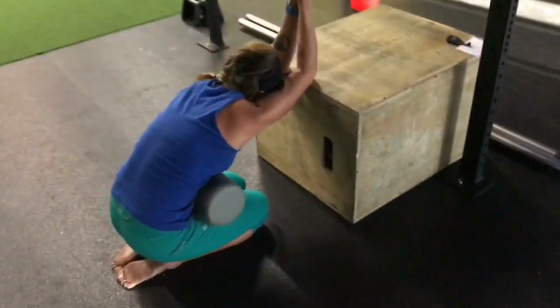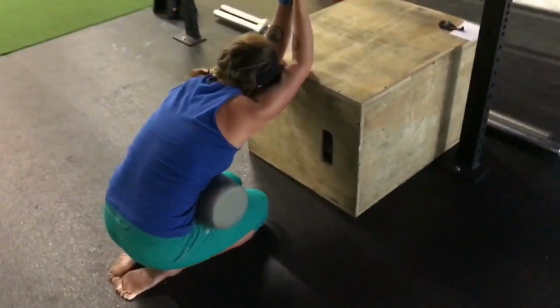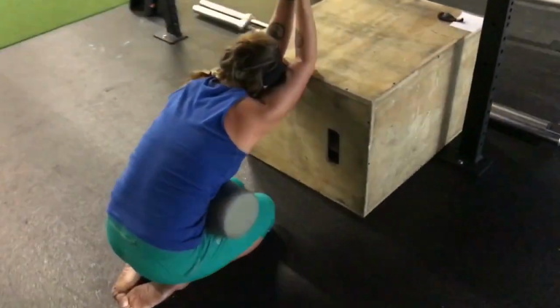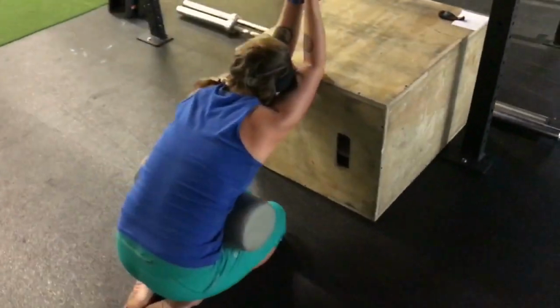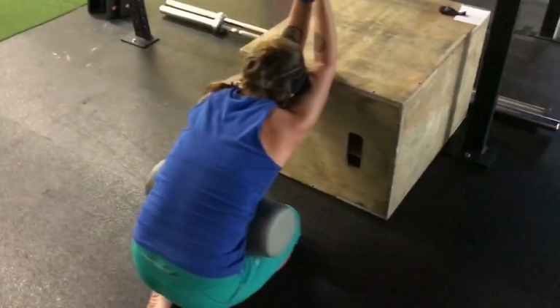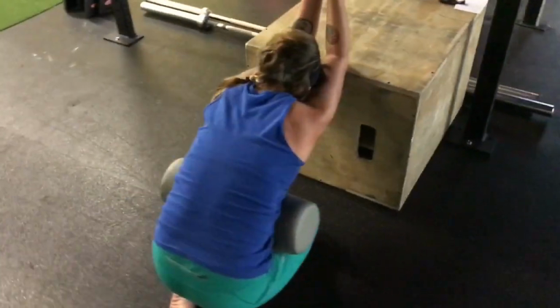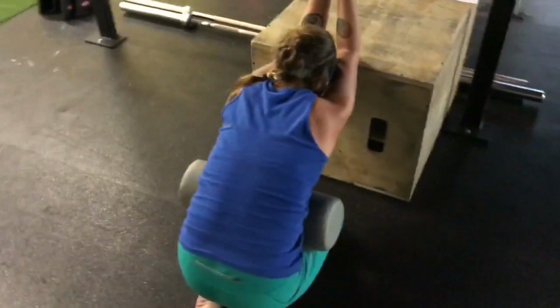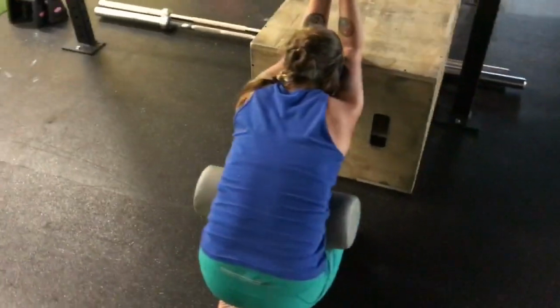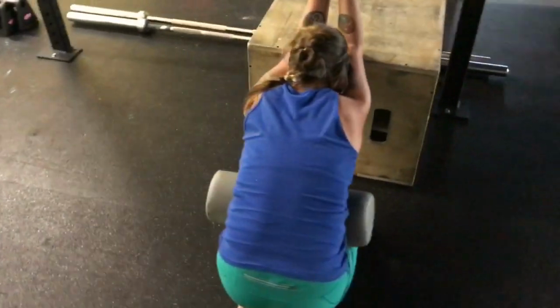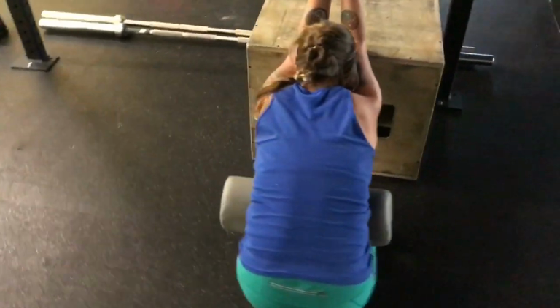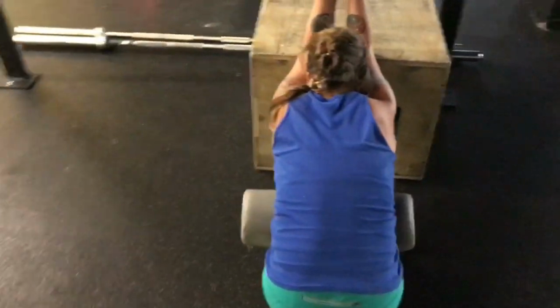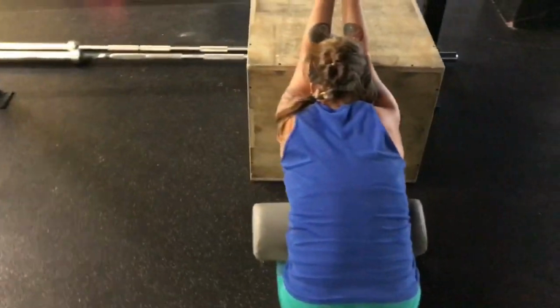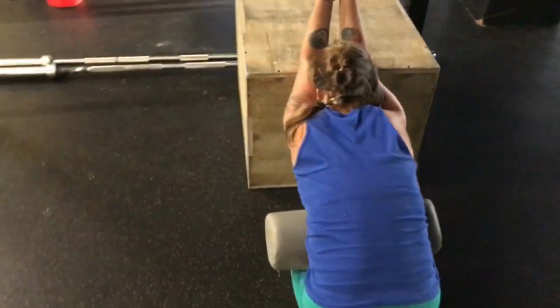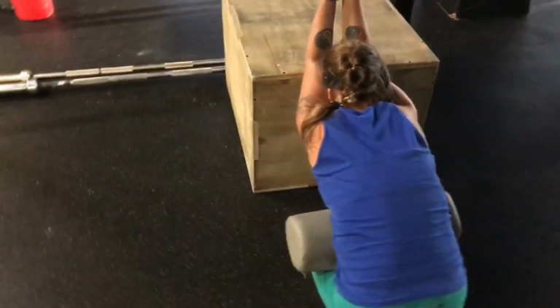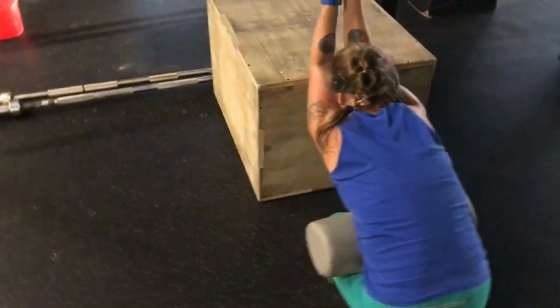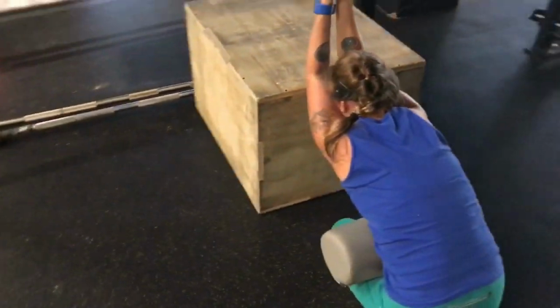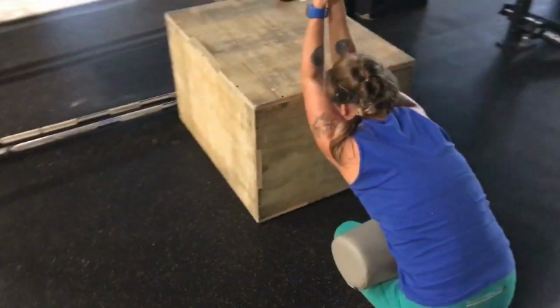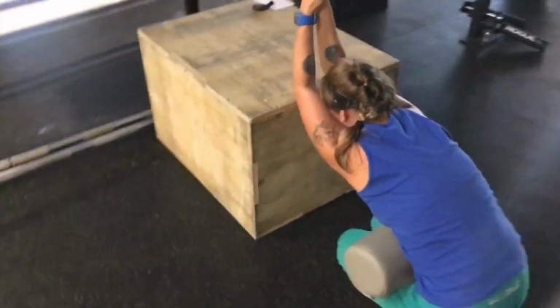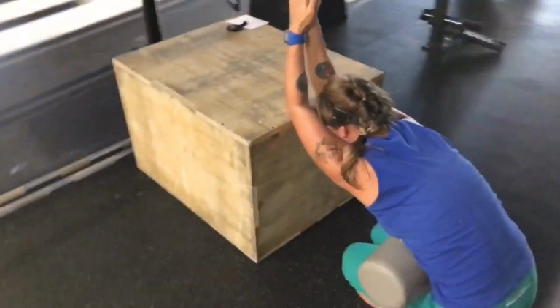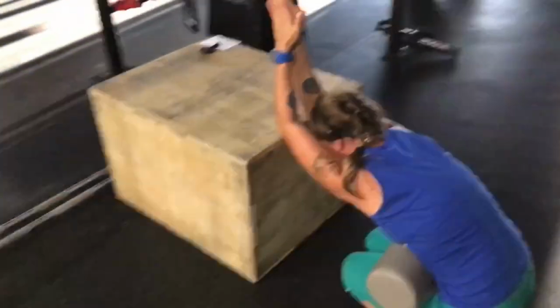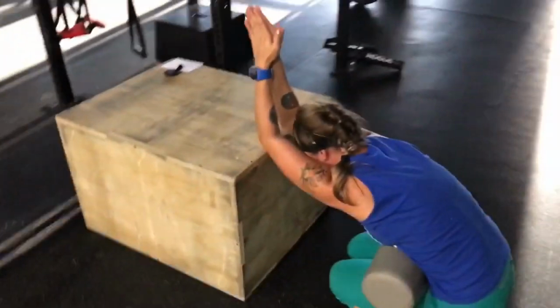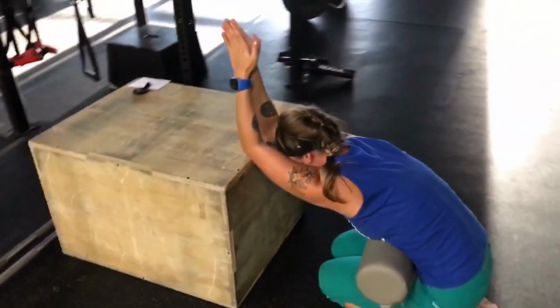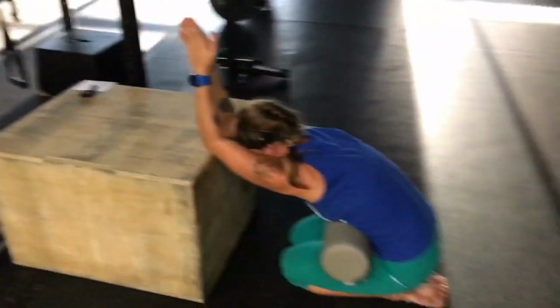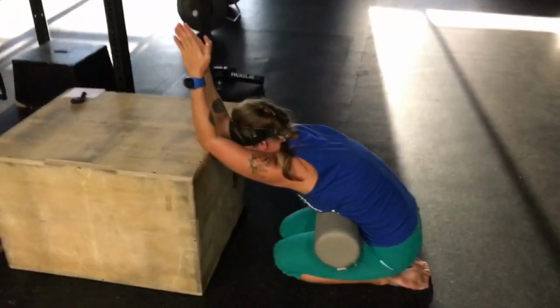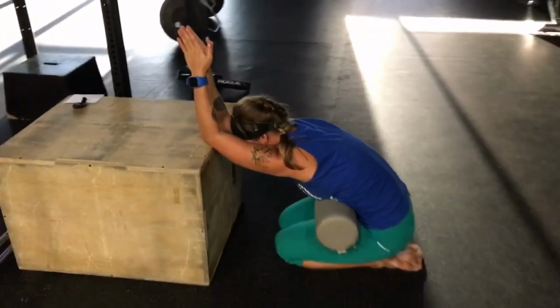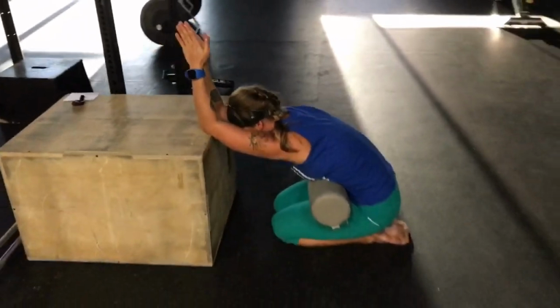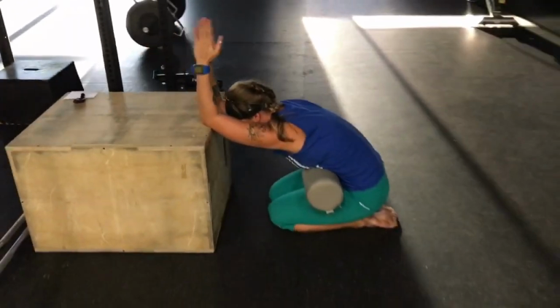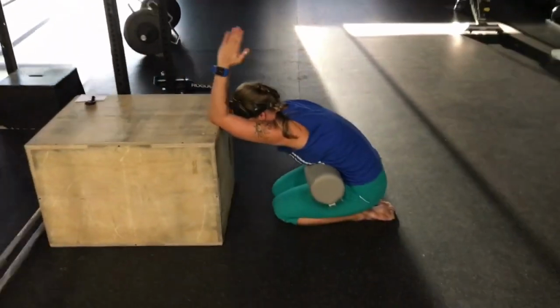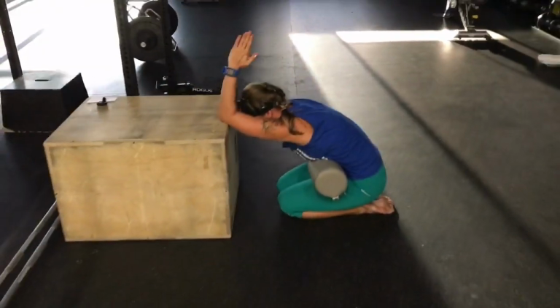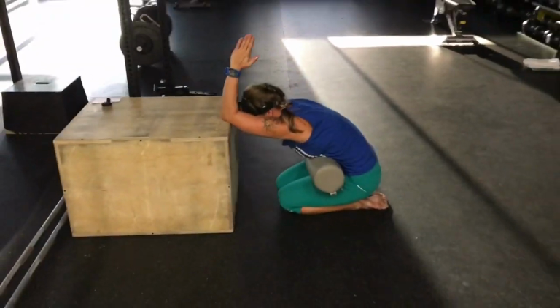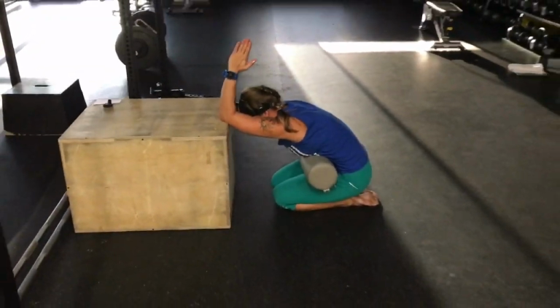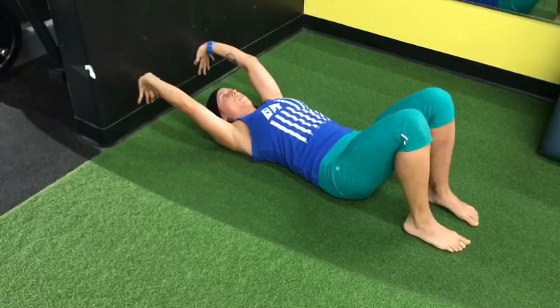On all exercises, try to do anywhere between 10 and 15 breaths.